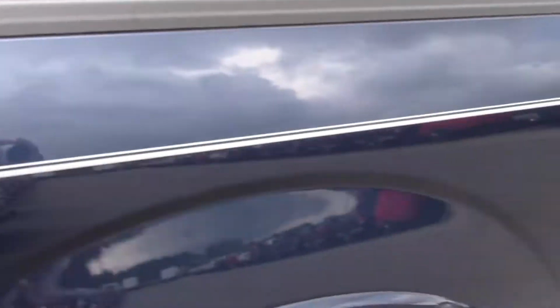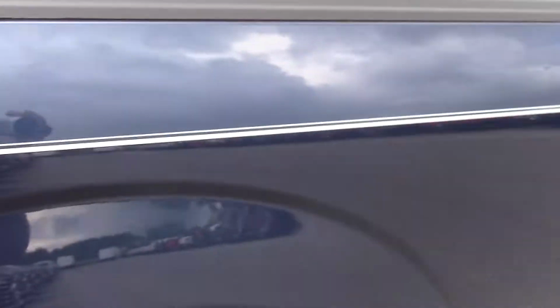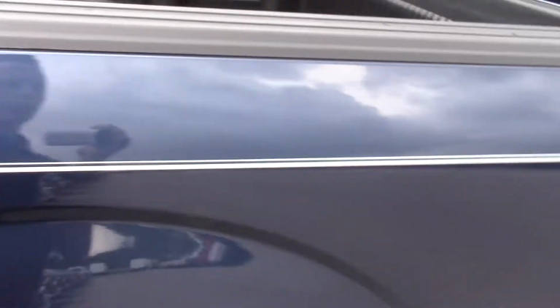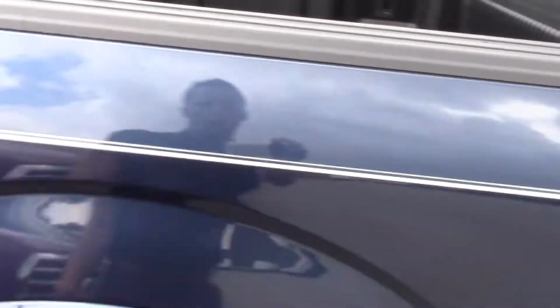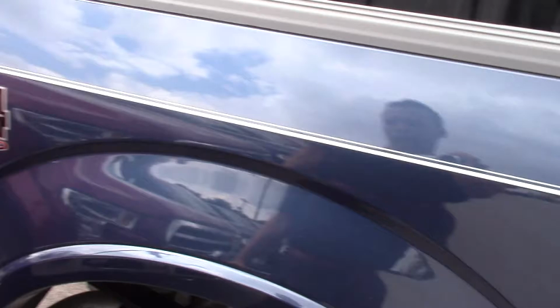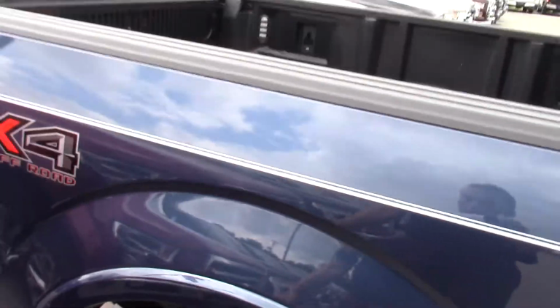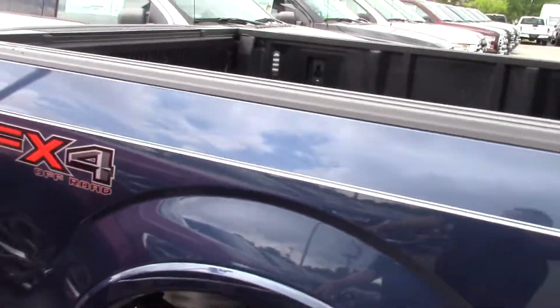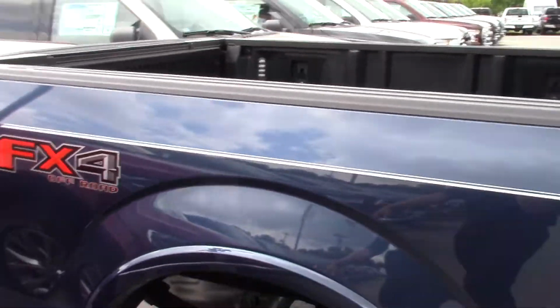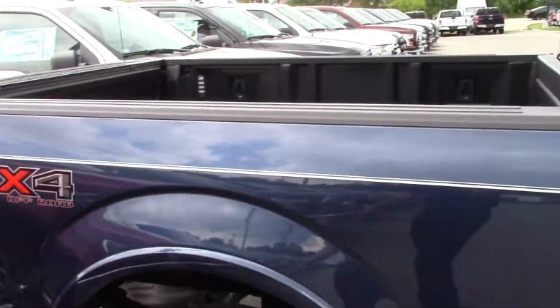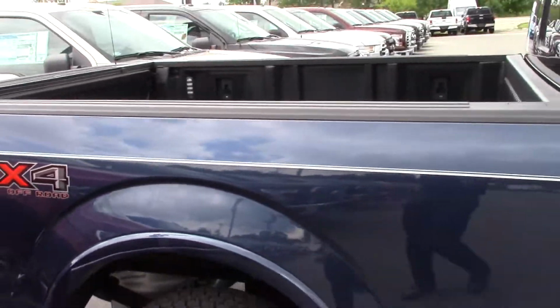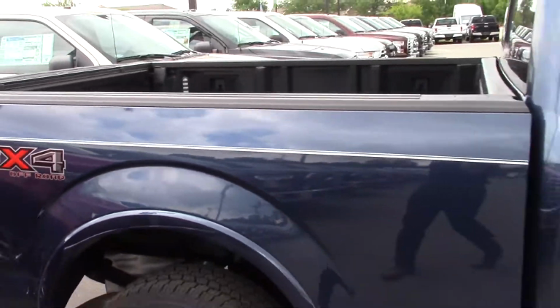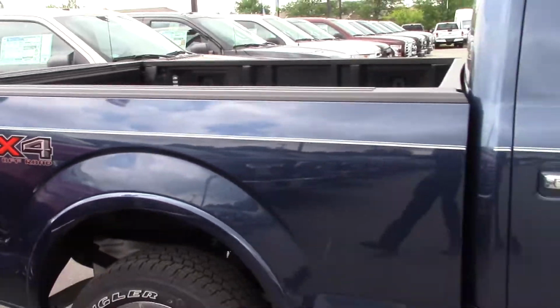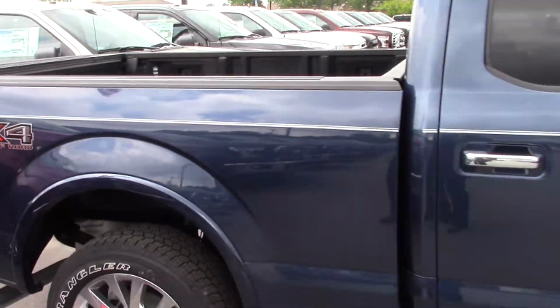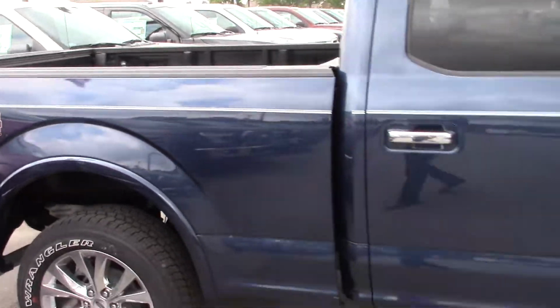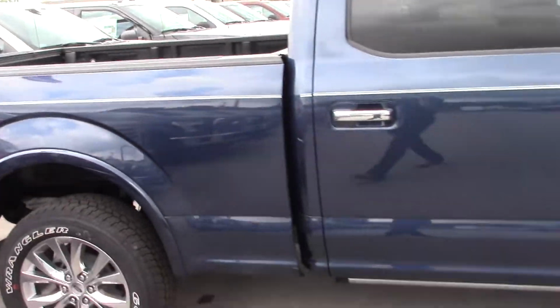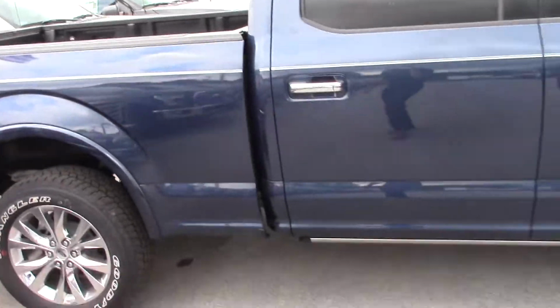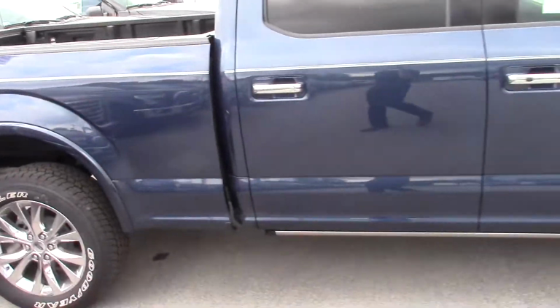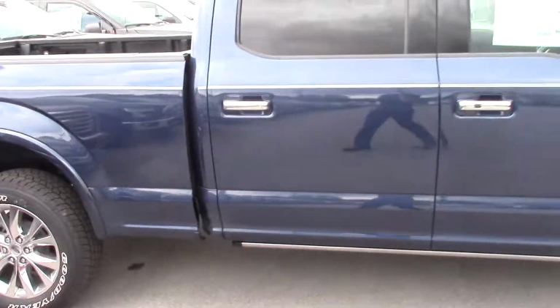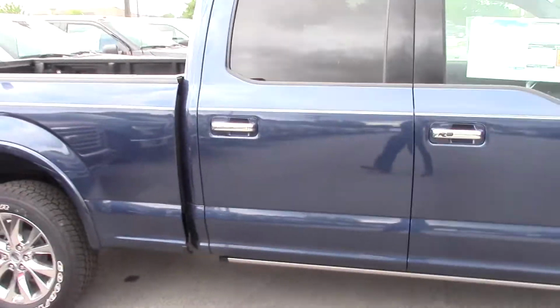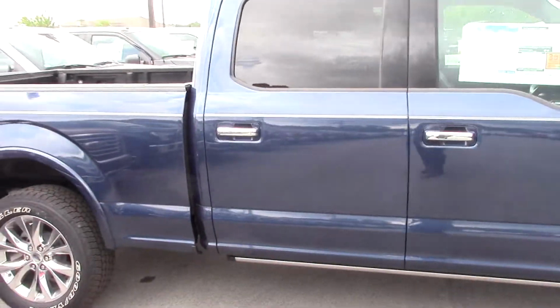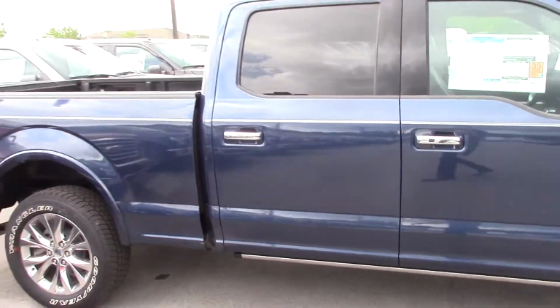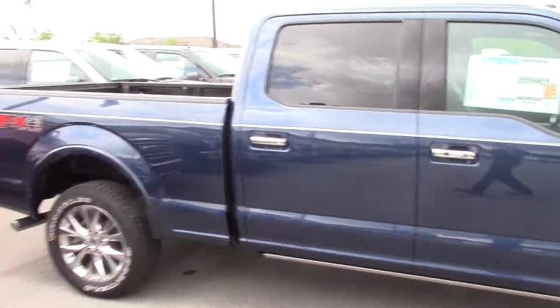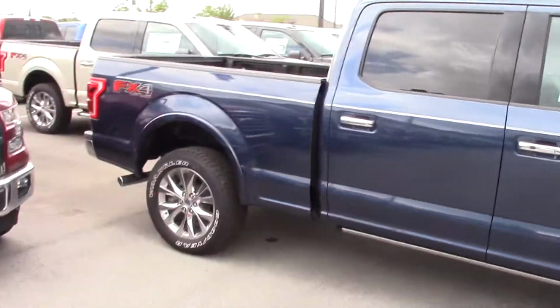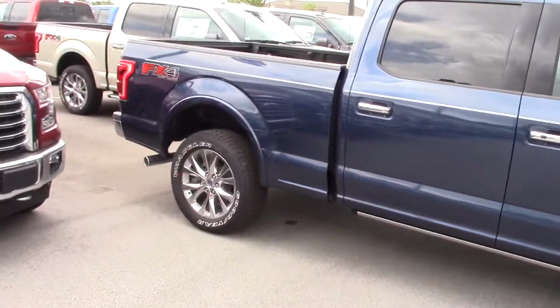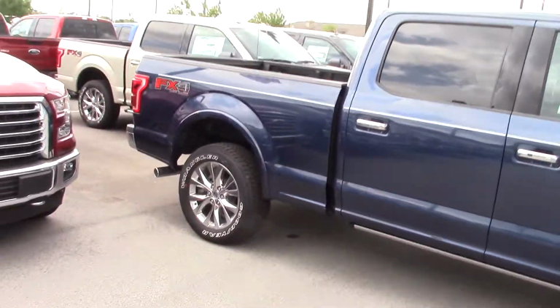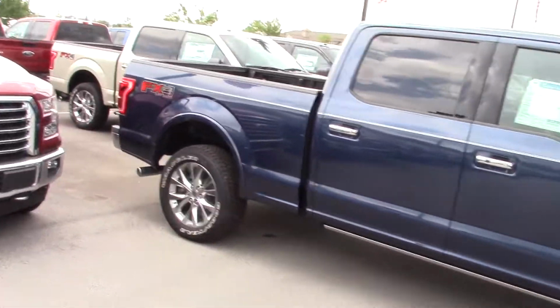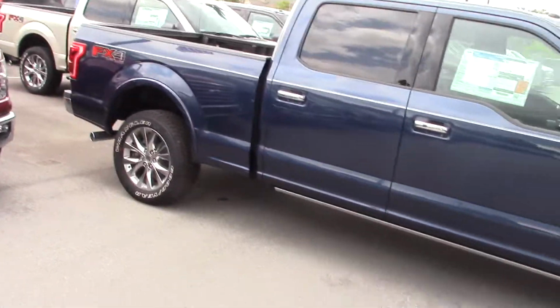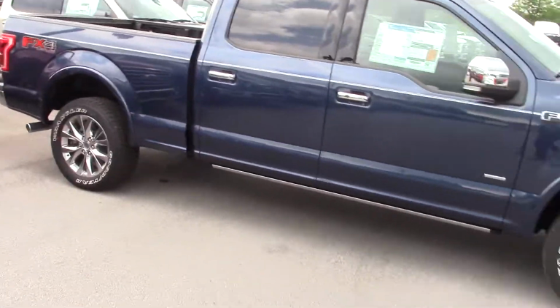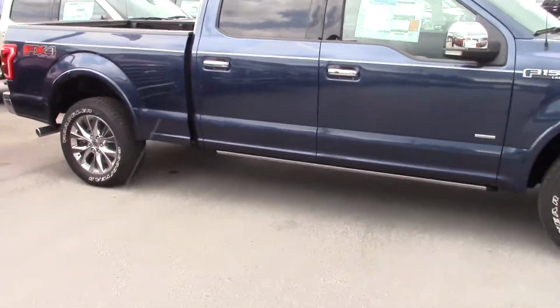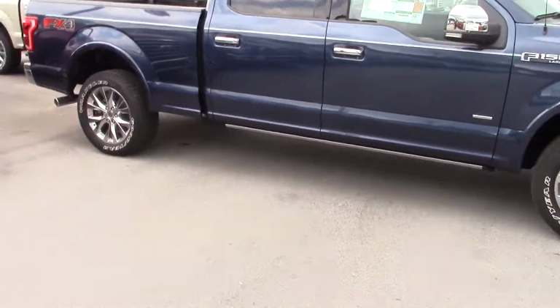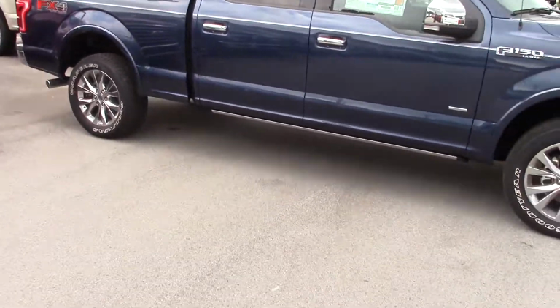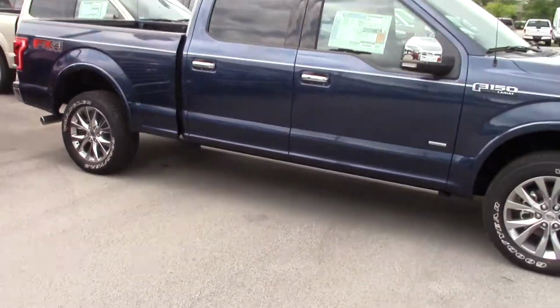The FX4 off-road package gets you skid plates underneath so you don't hear any of that noise when you're going down a gravel road.